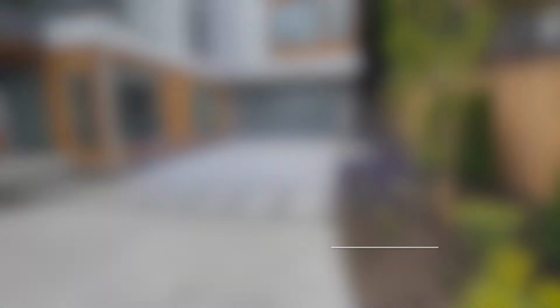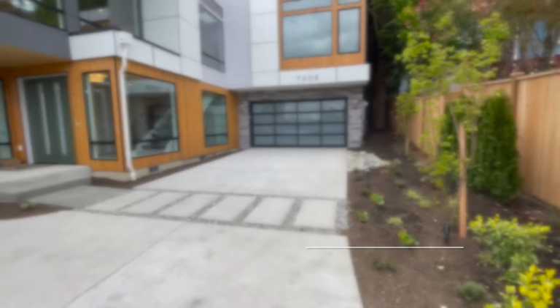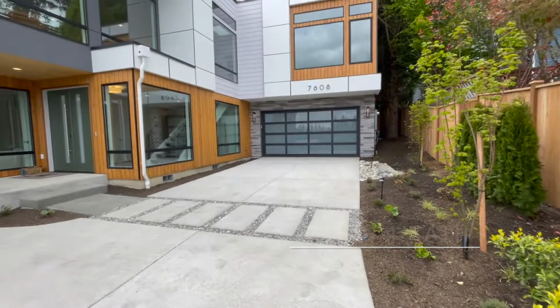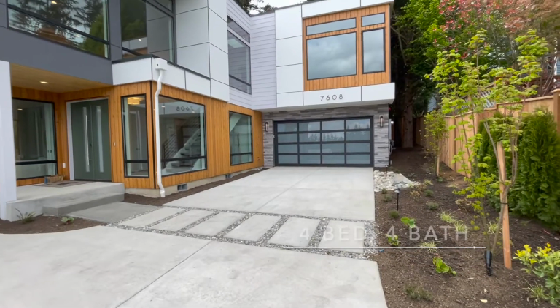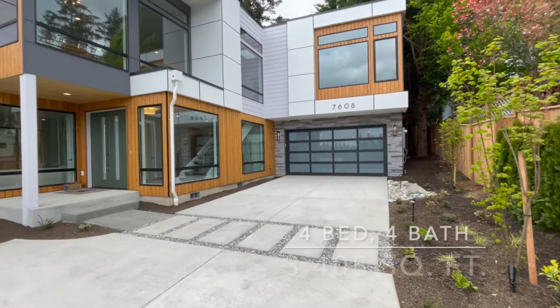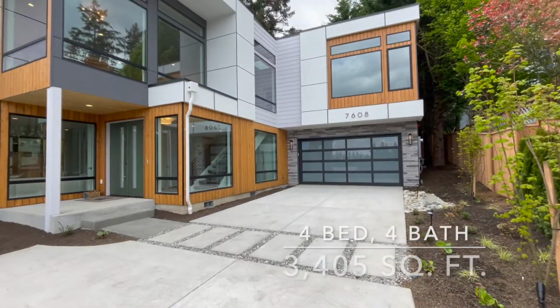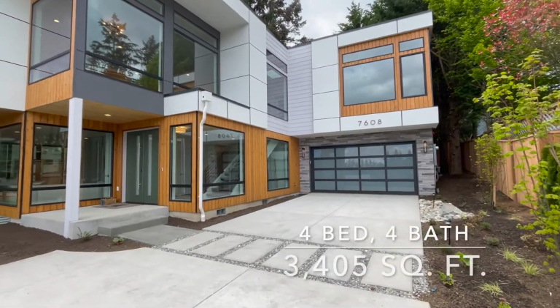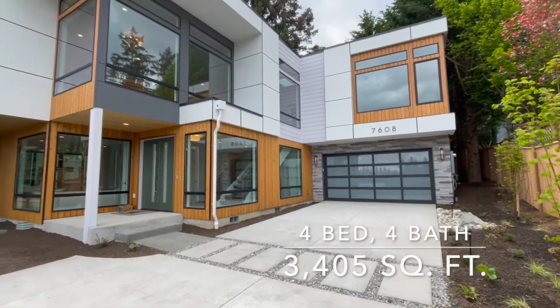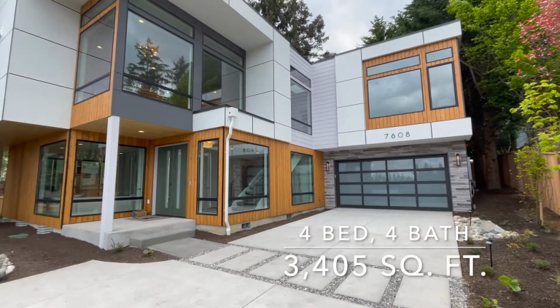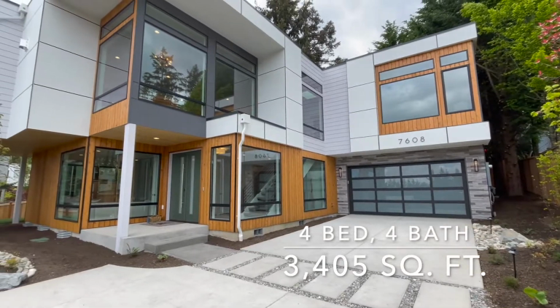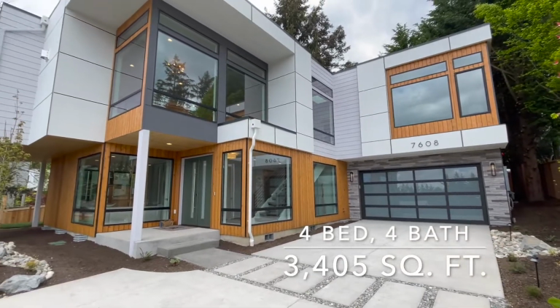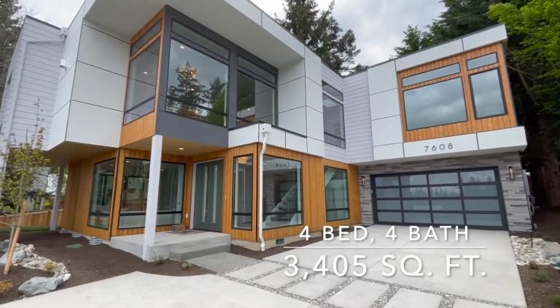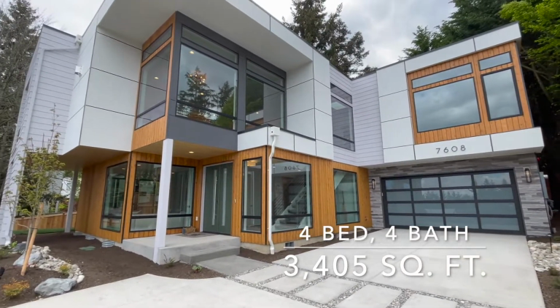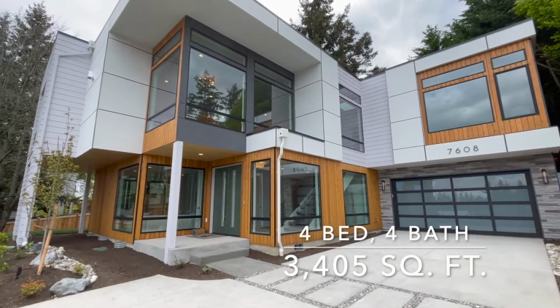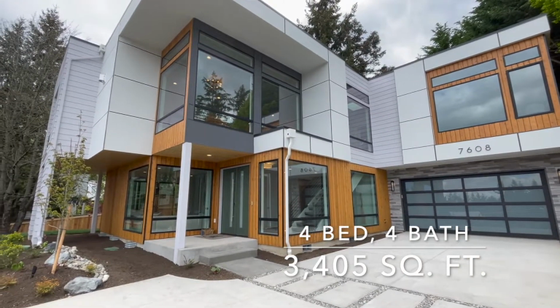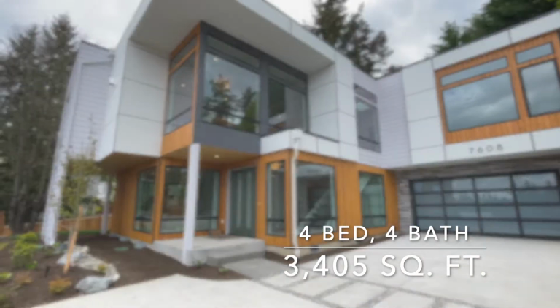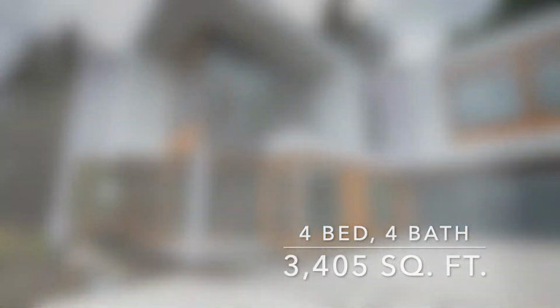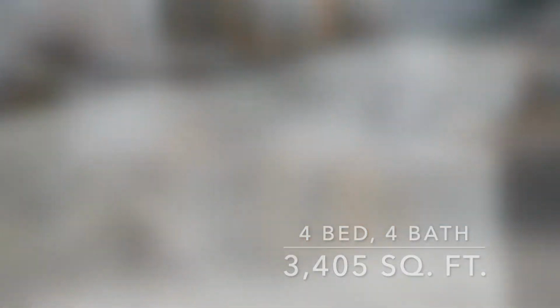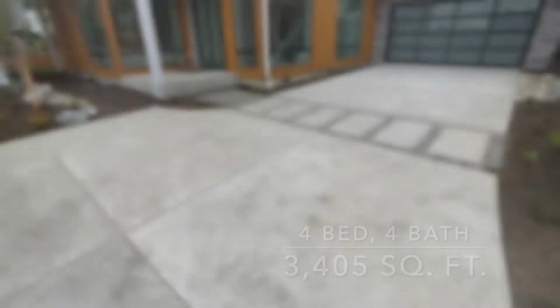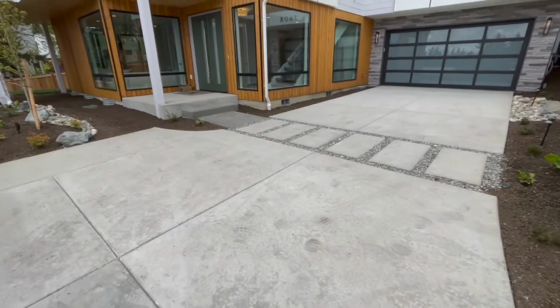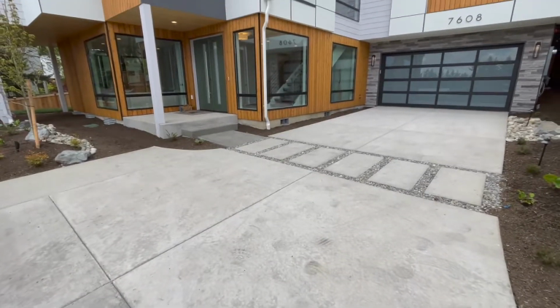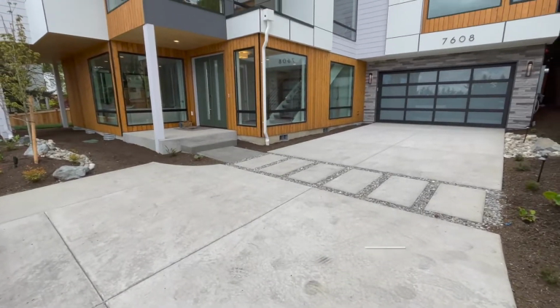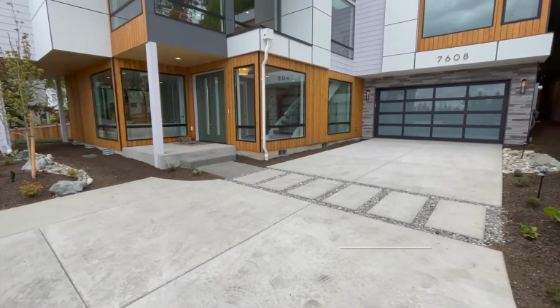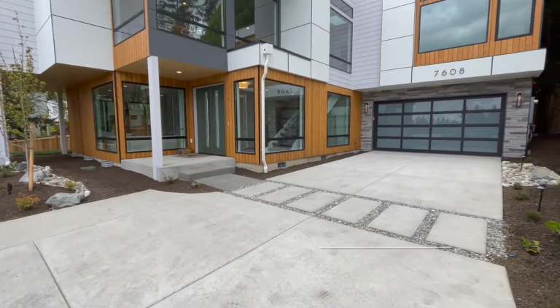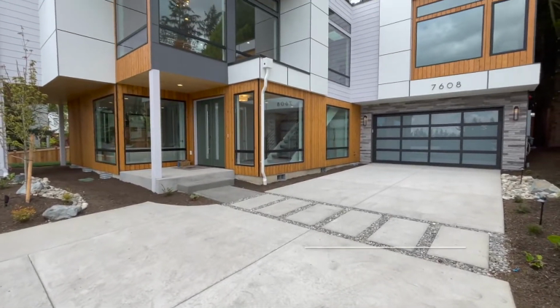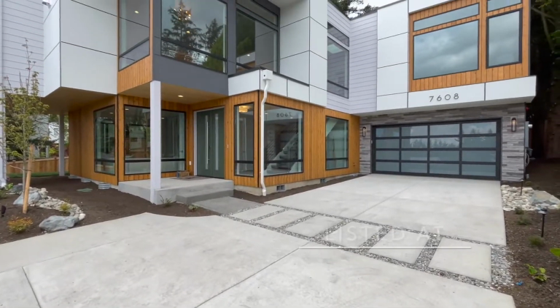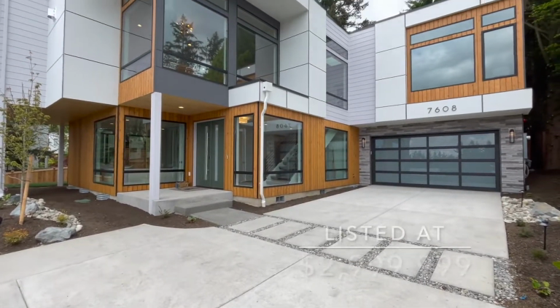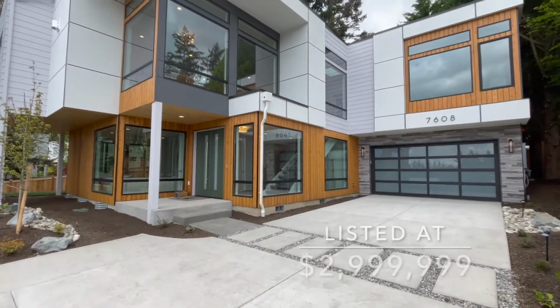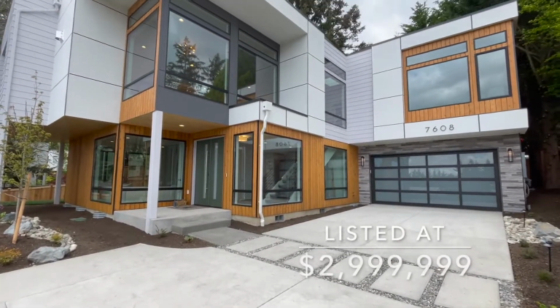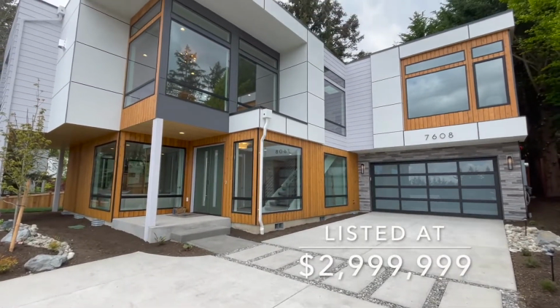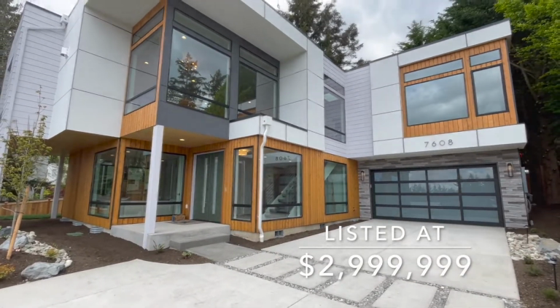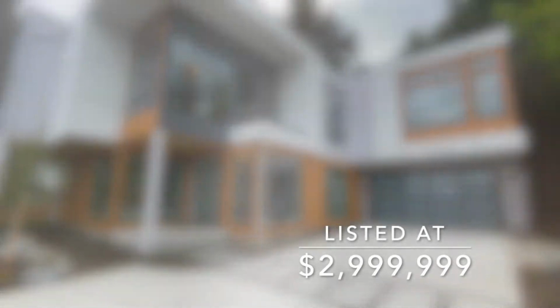Today we're checking out this four bedroom, four bath, 3,405 square foot house currently listed for $2.99 million.